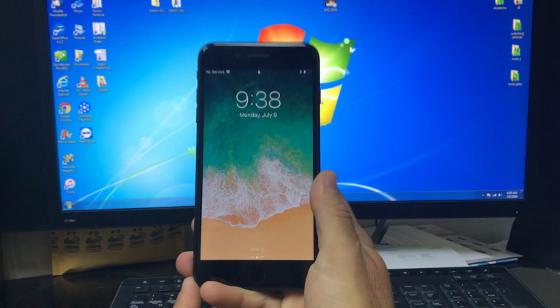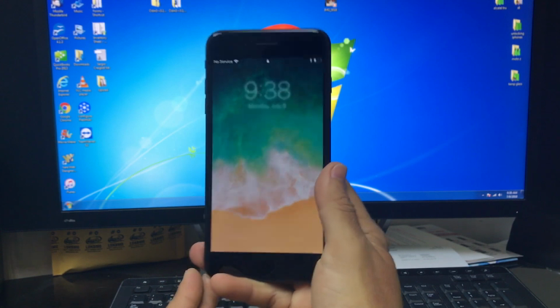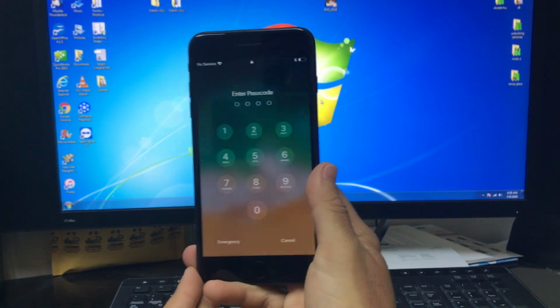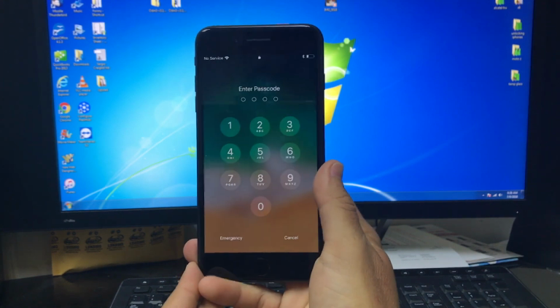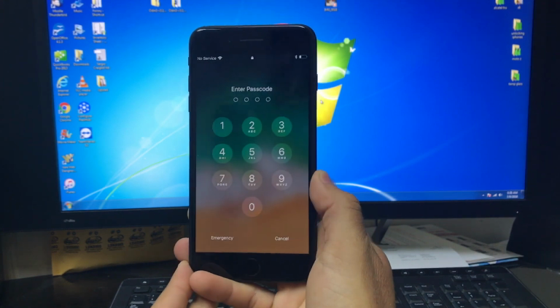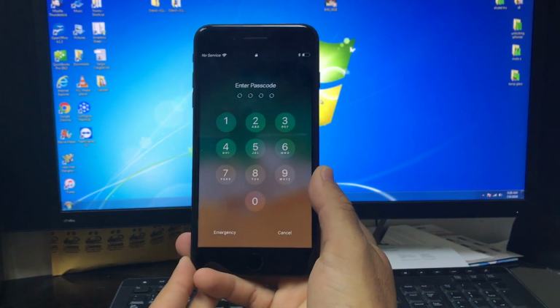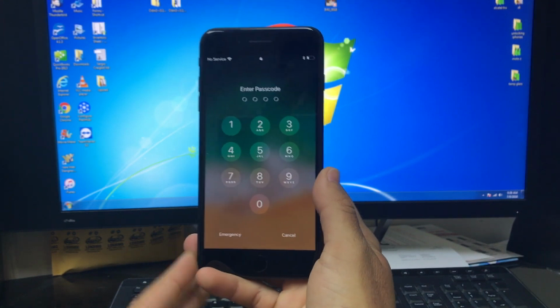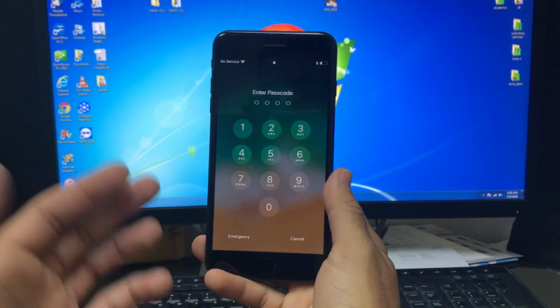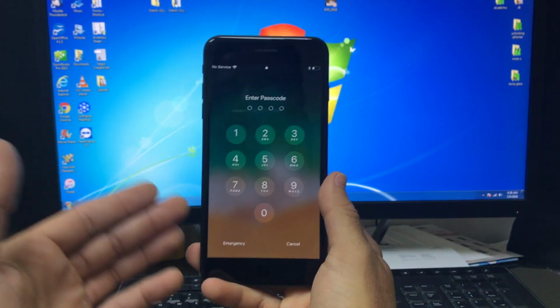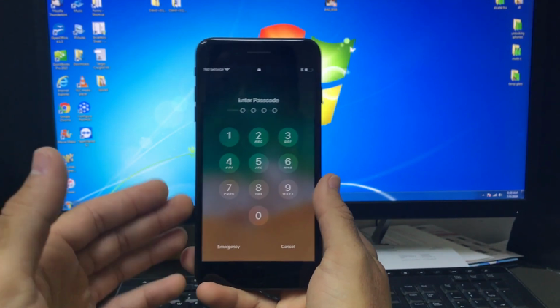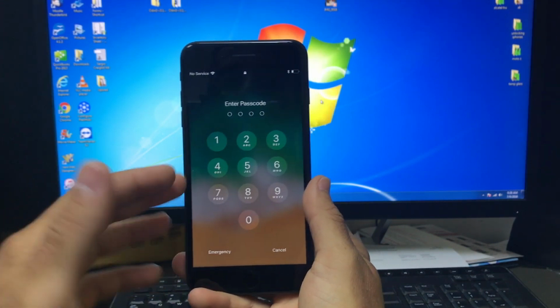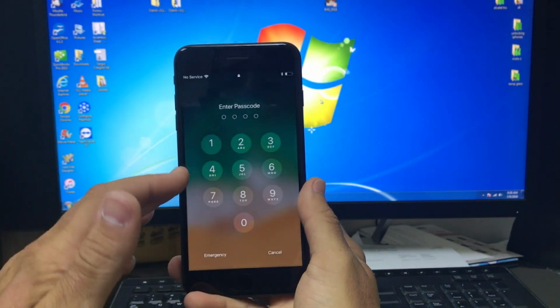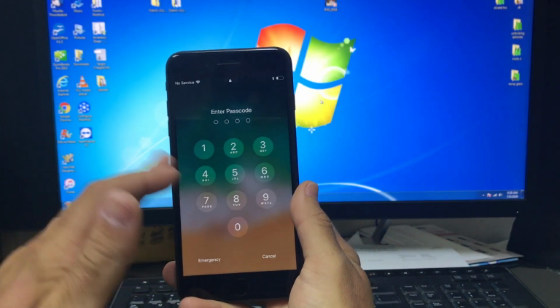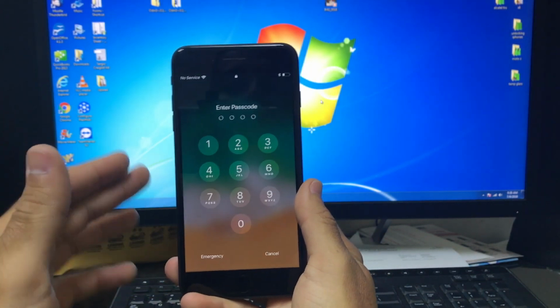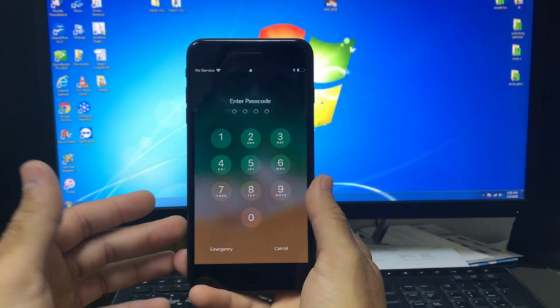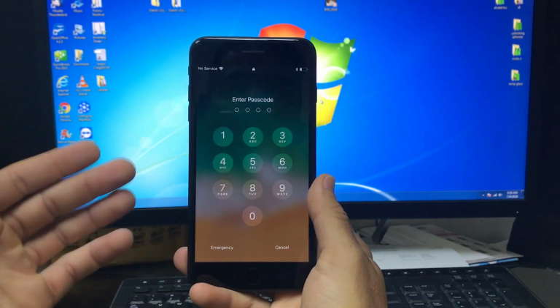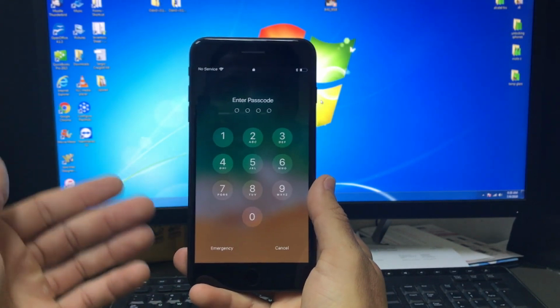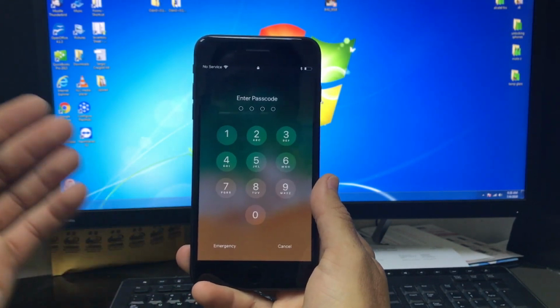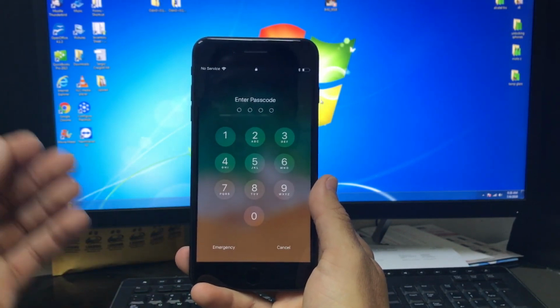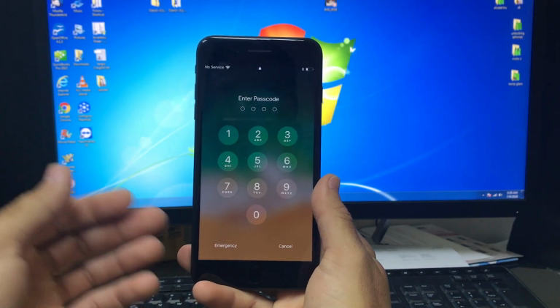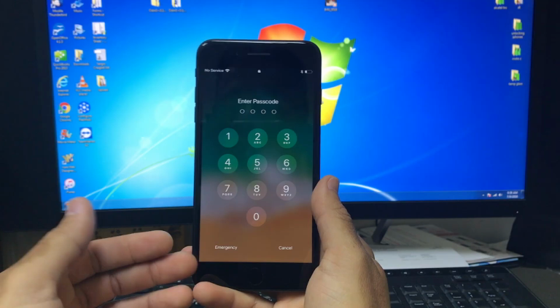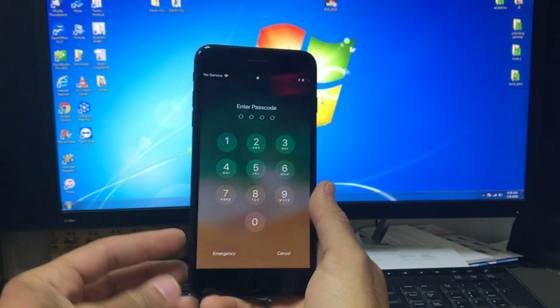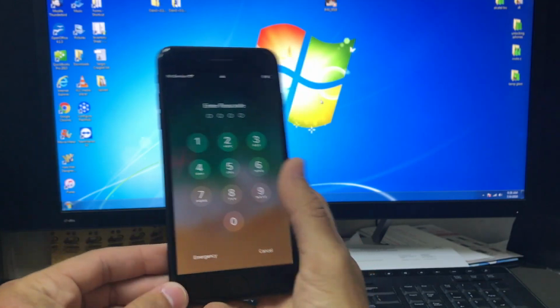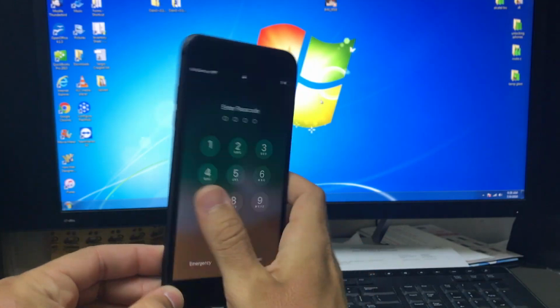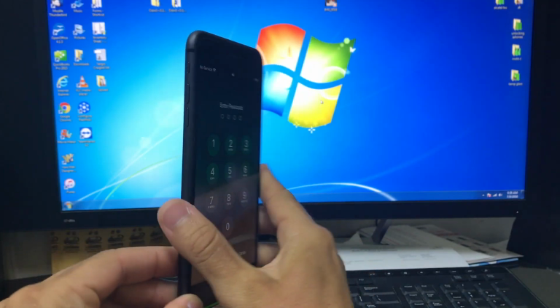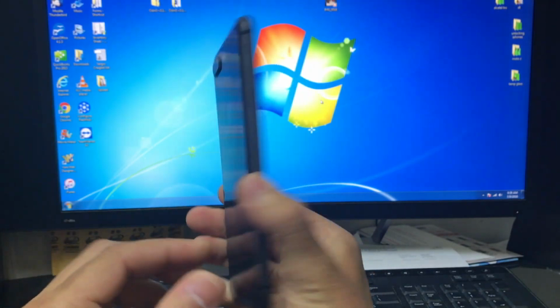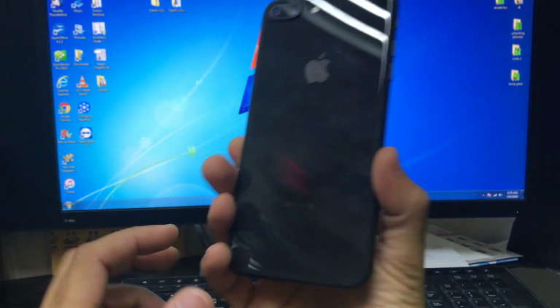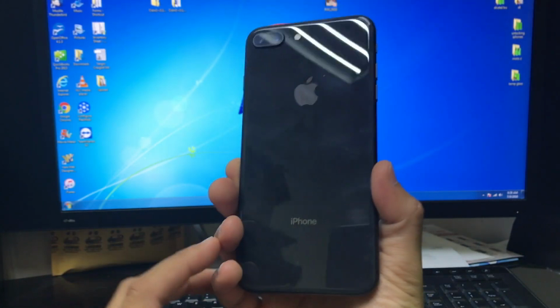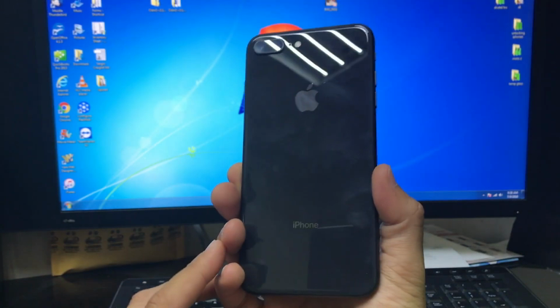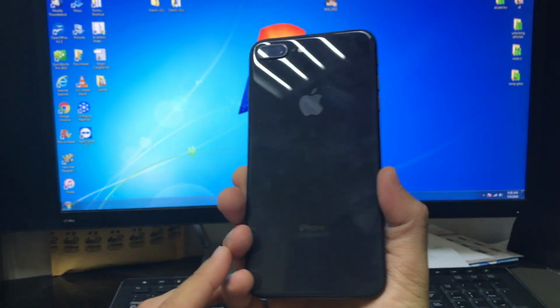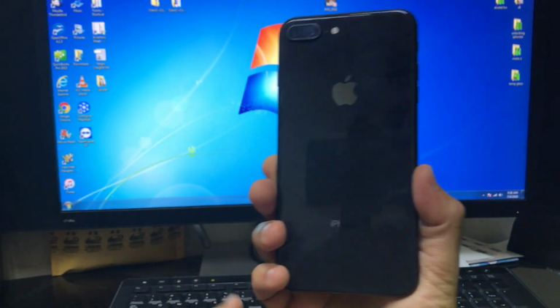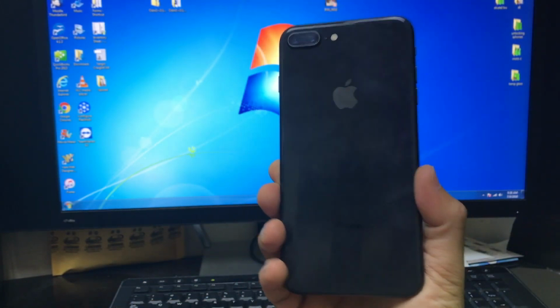Hey there everyone, in this video I want to show you how to factory reset your Apple iPhone 8 Plus.